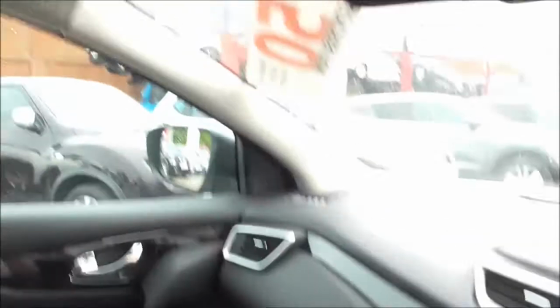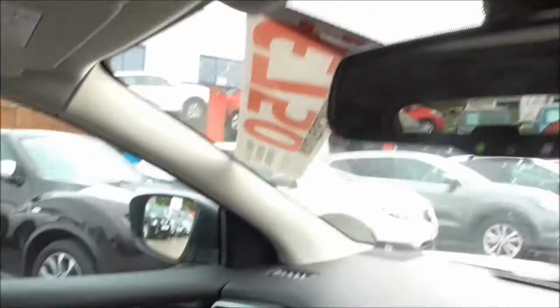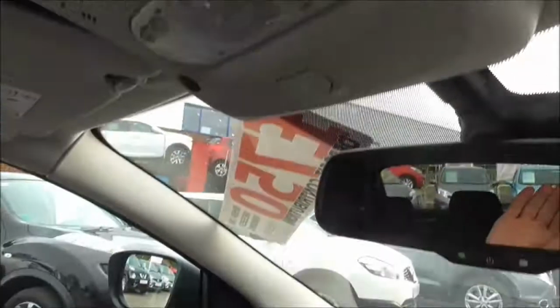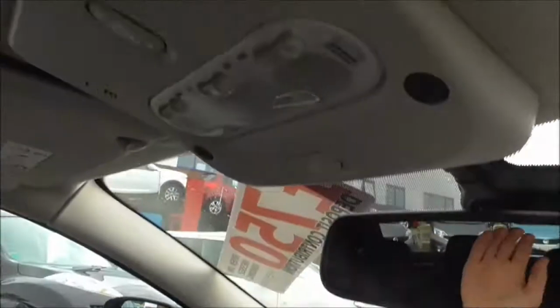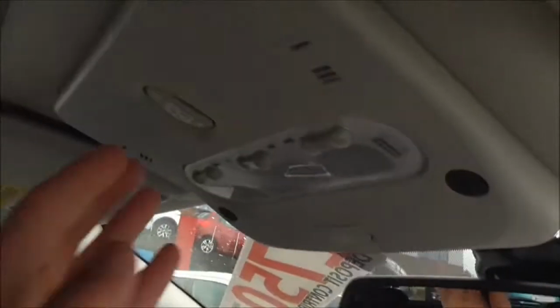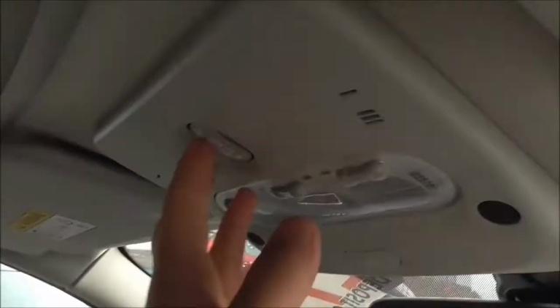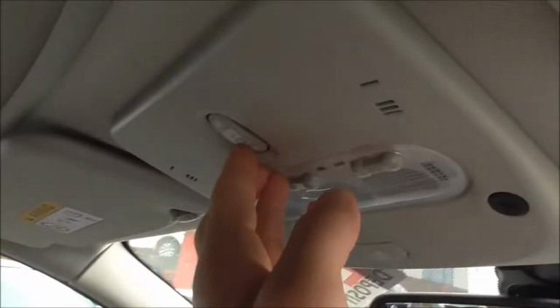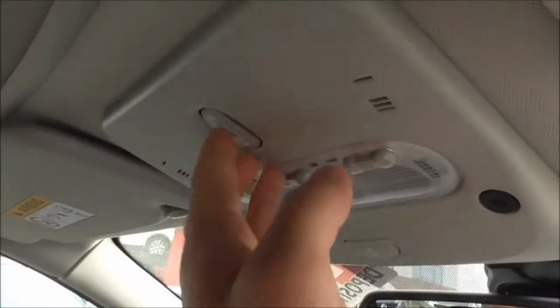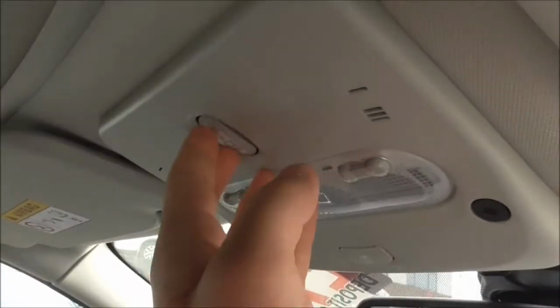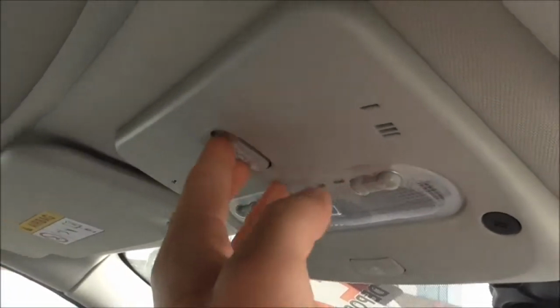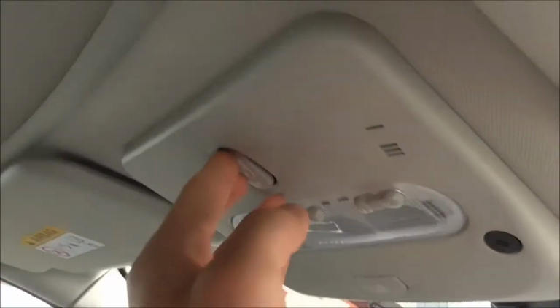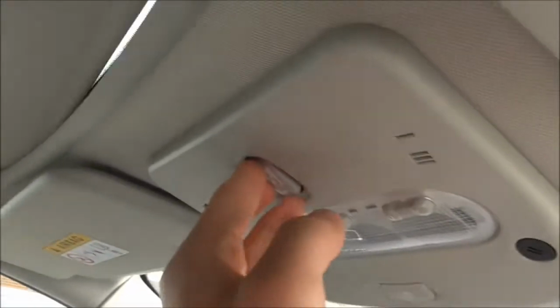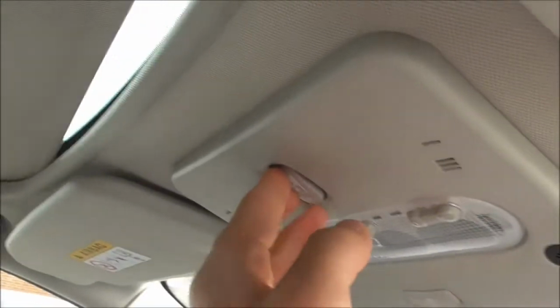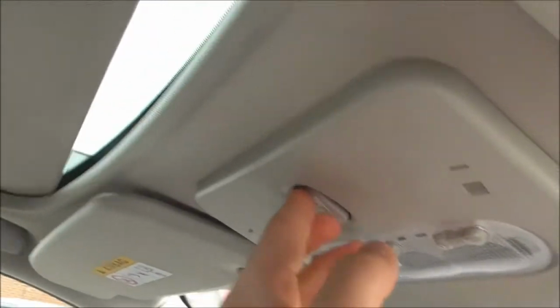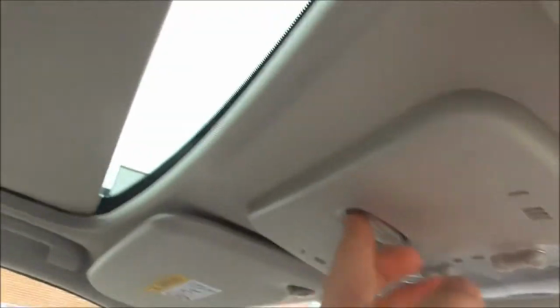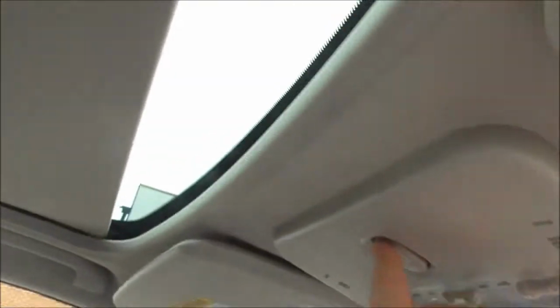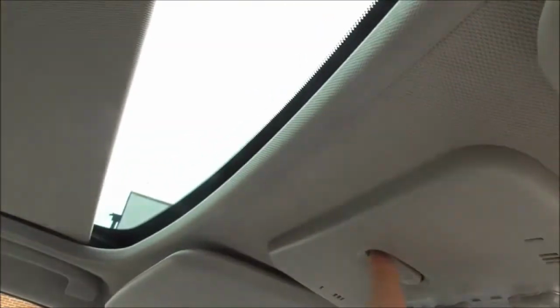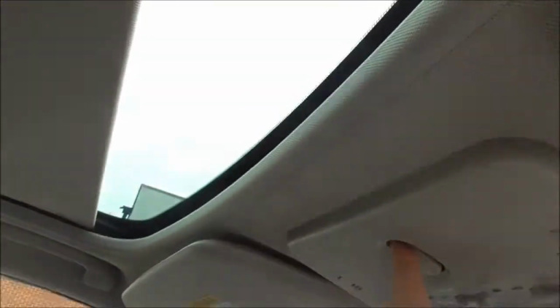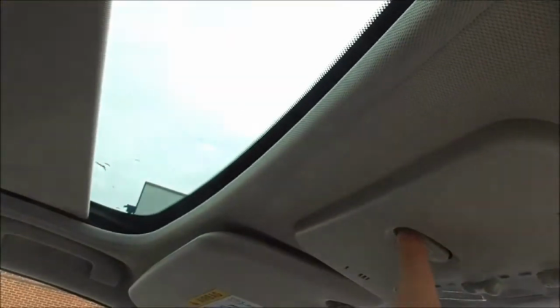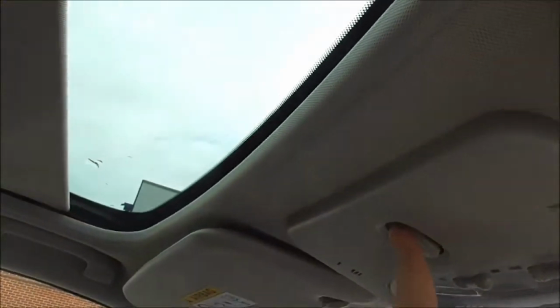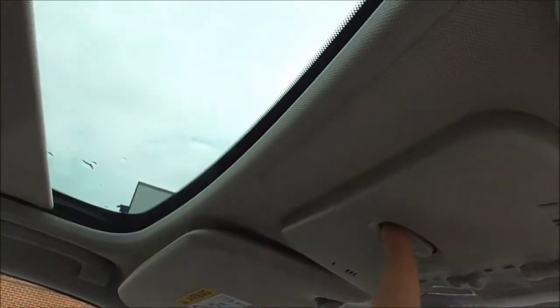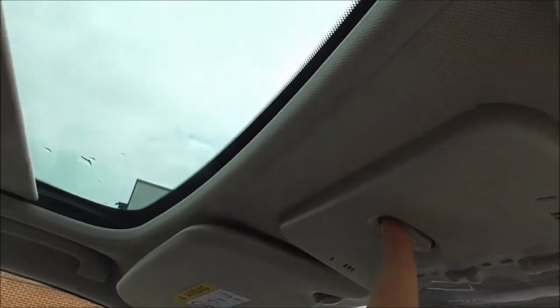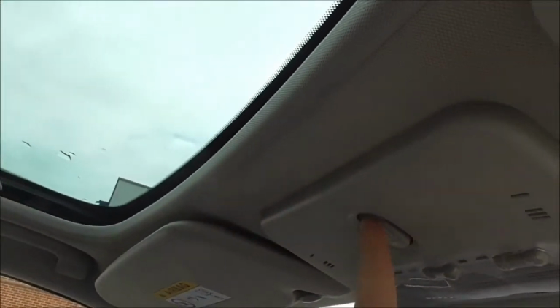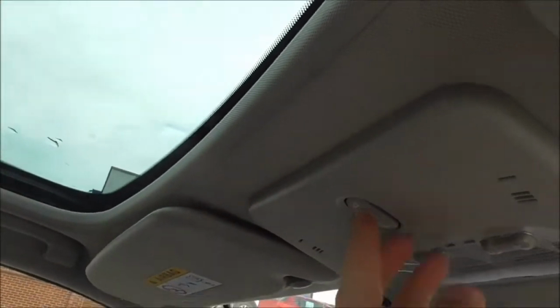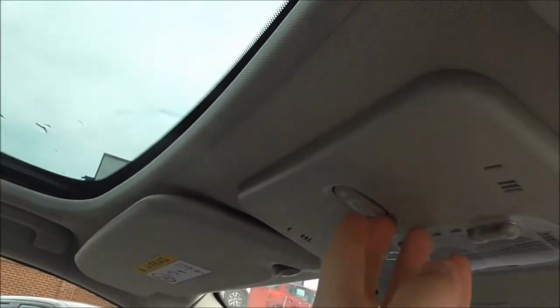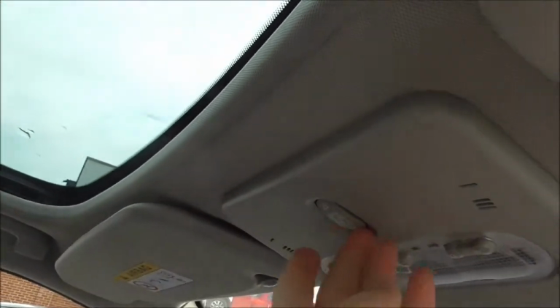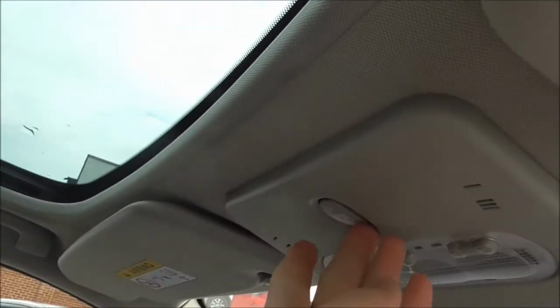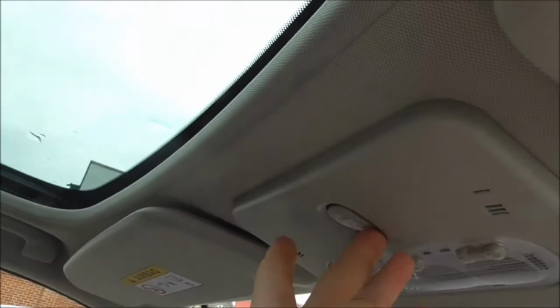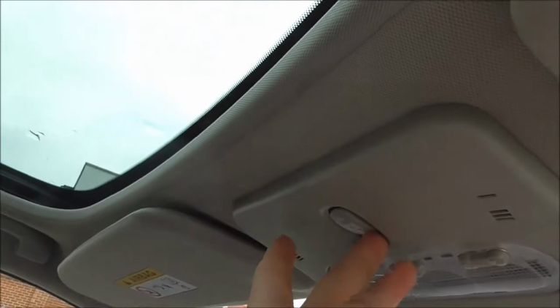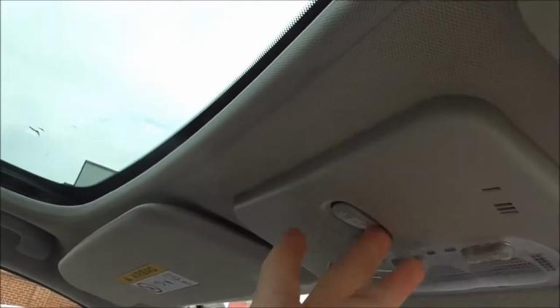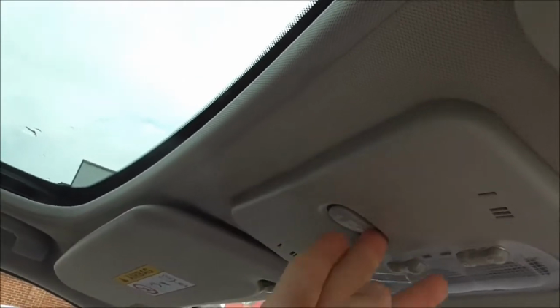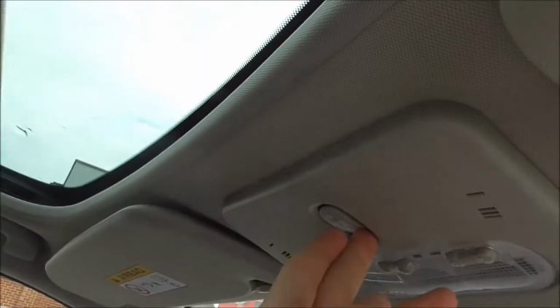Up here, this vehicle does have a panoramic roof which slides back via these two buttons.